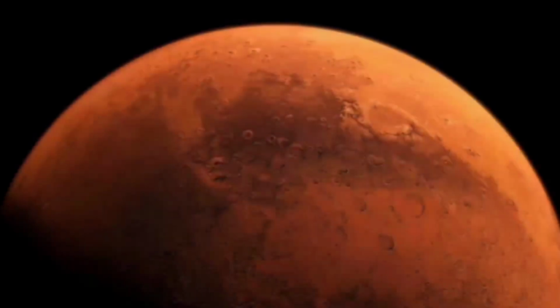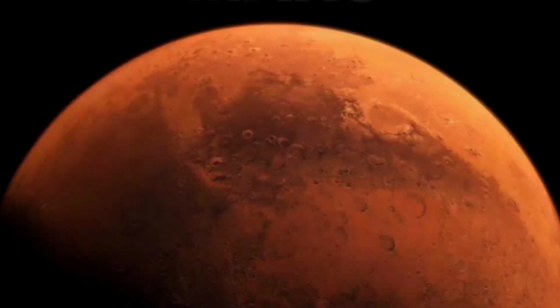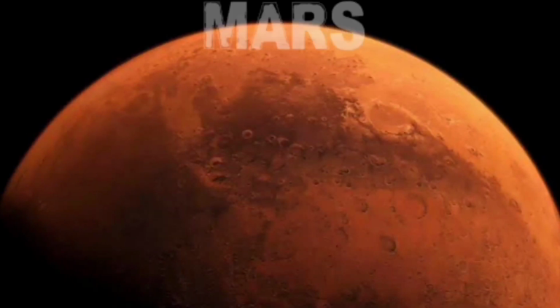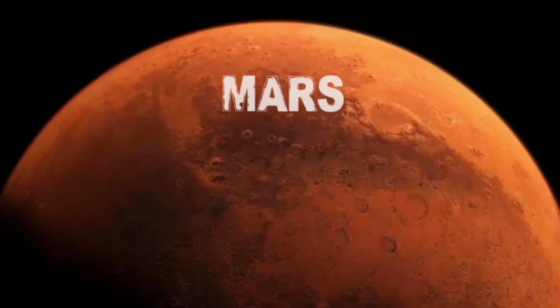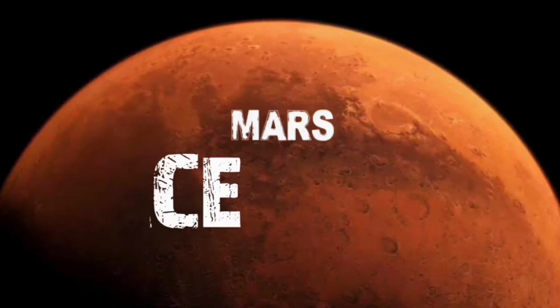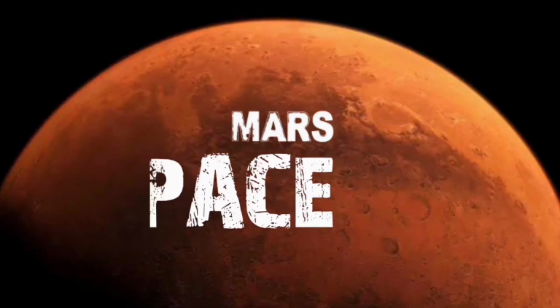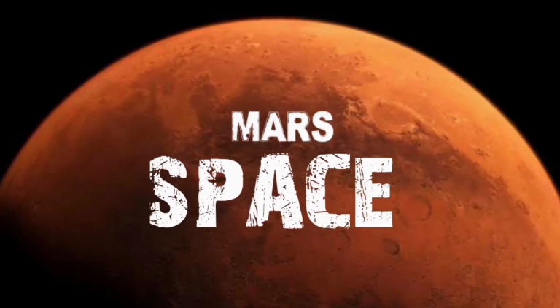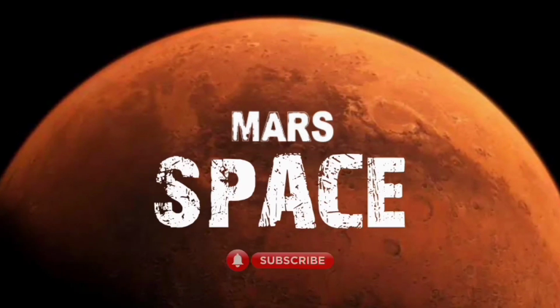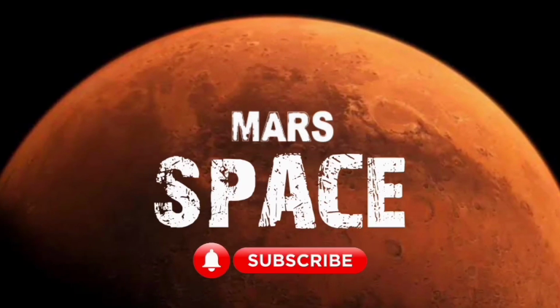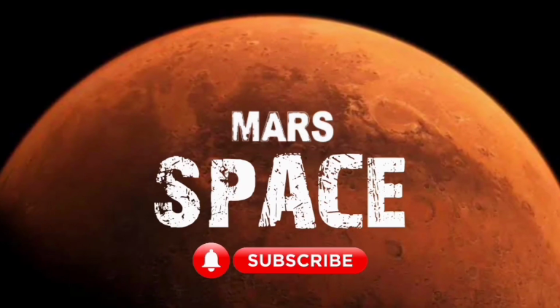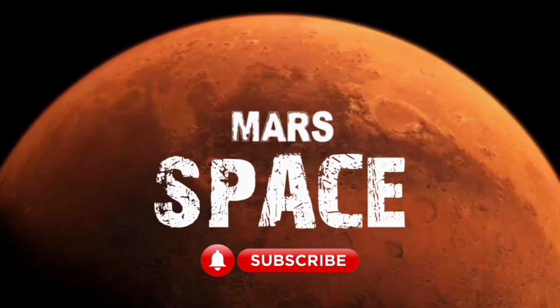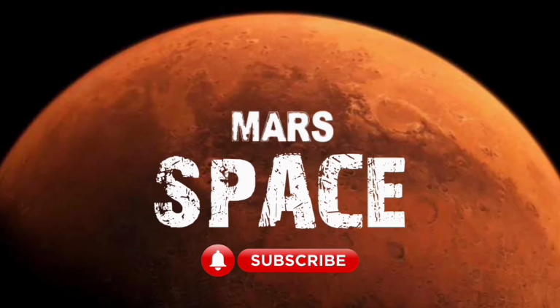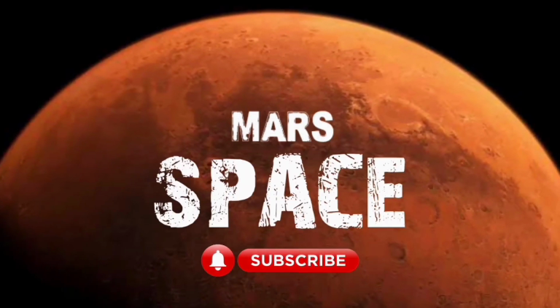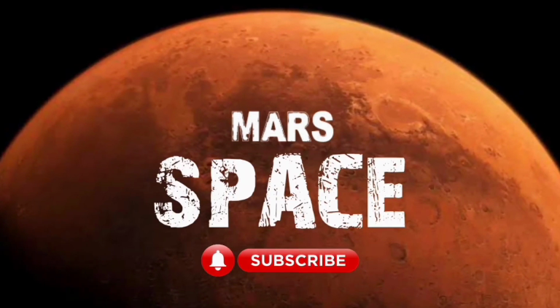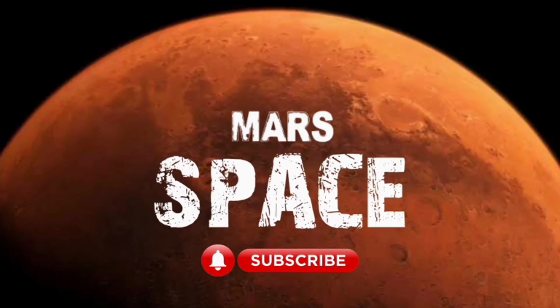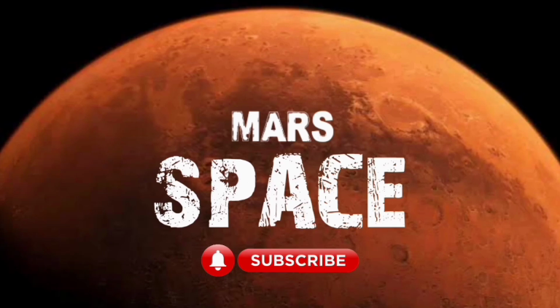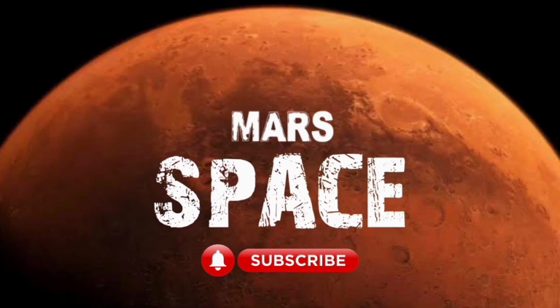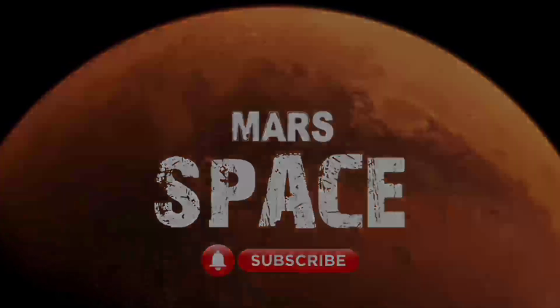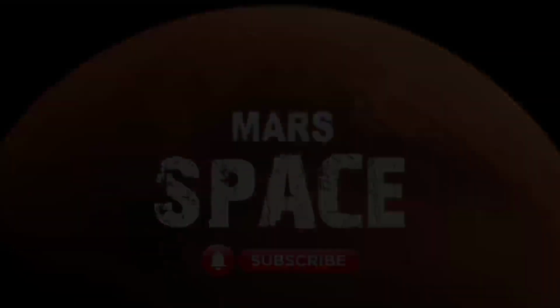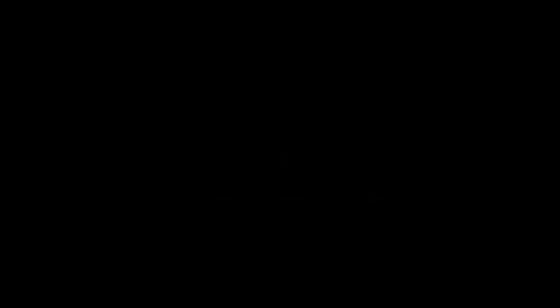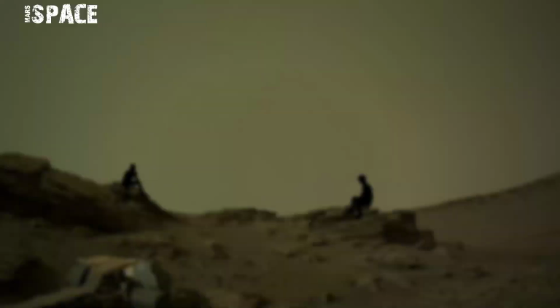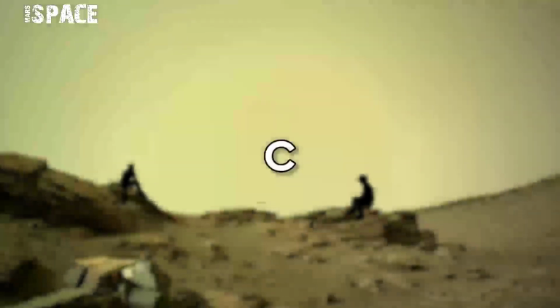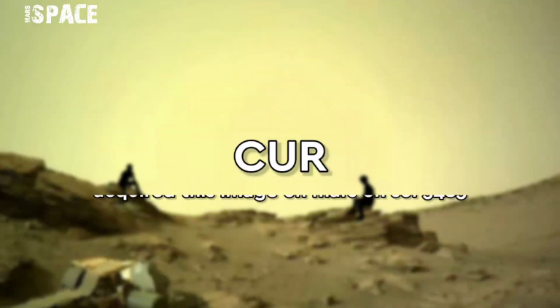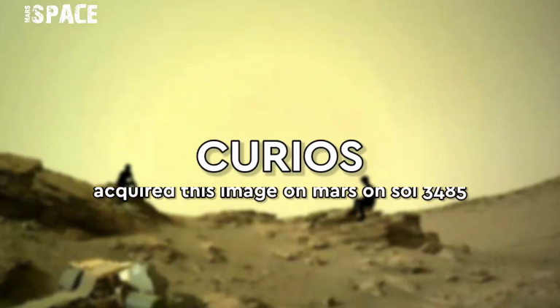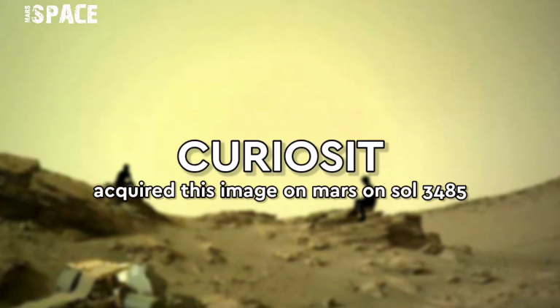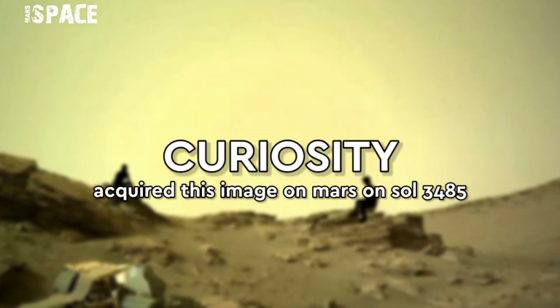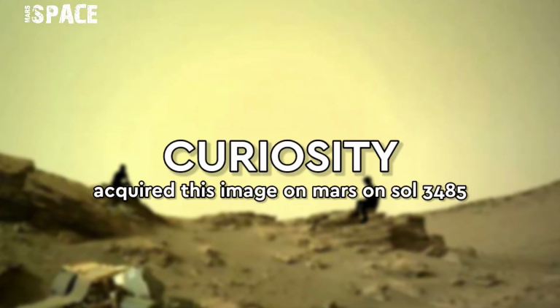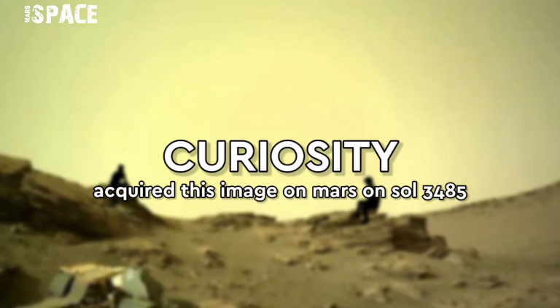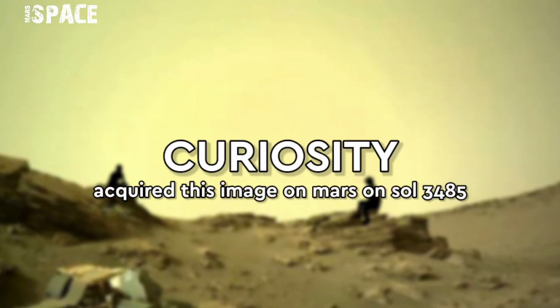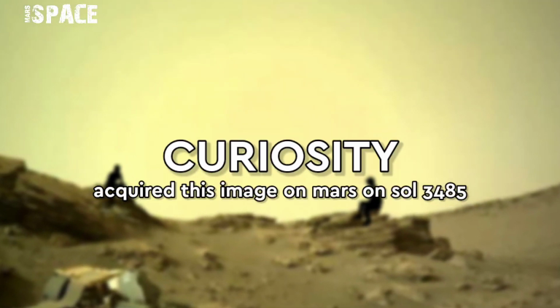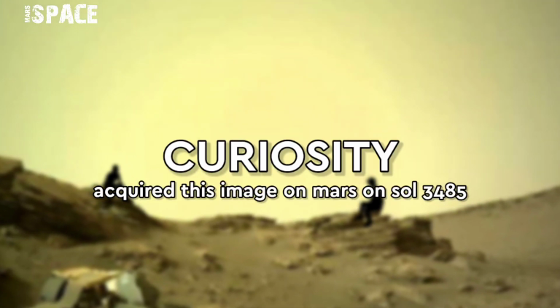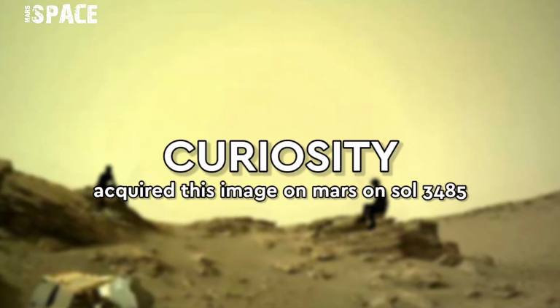Hi my dear friends, welcome back to our YouTube channel Mars Space. Hit thumbs up with bell icon and please watch till the end.